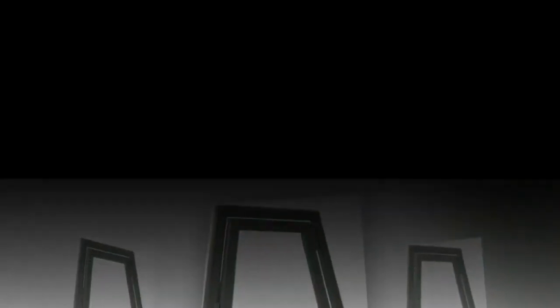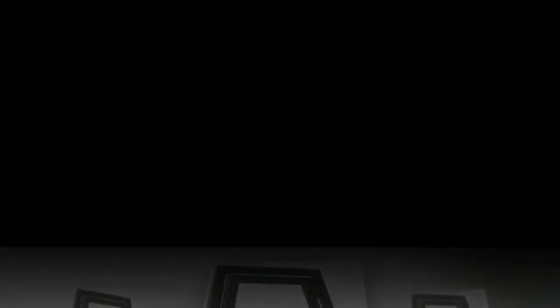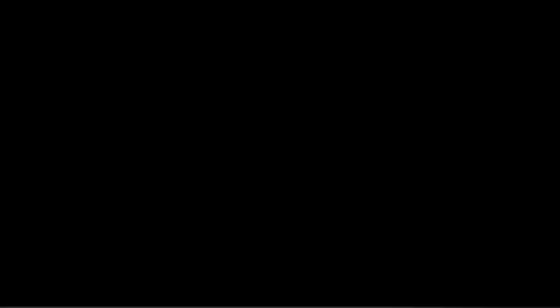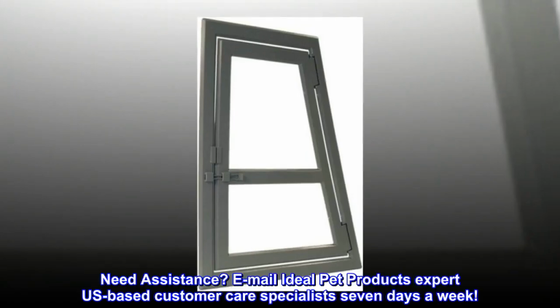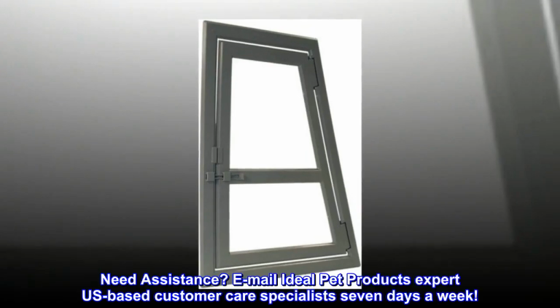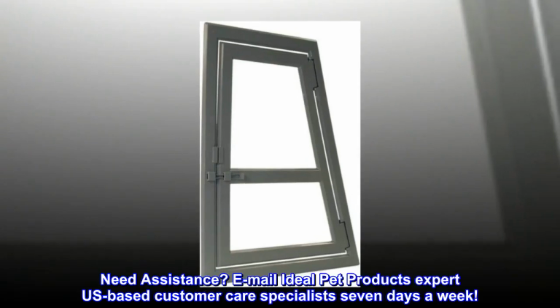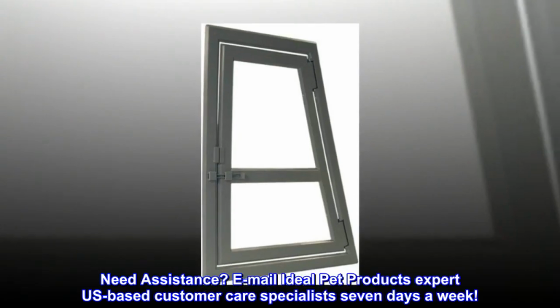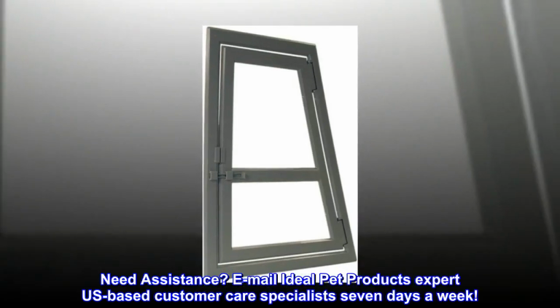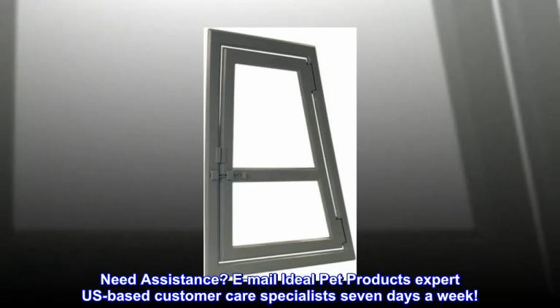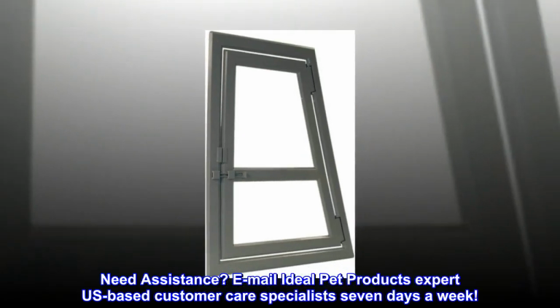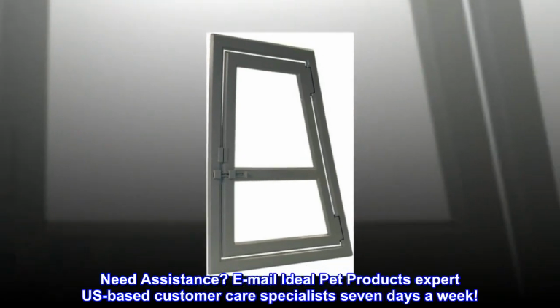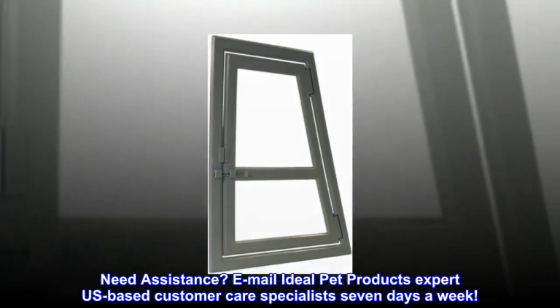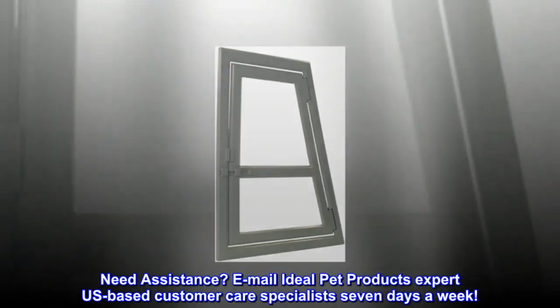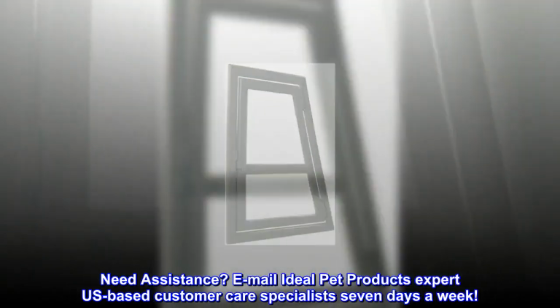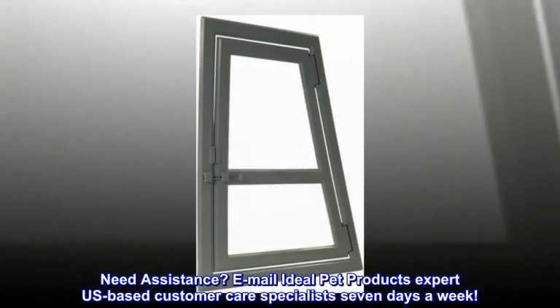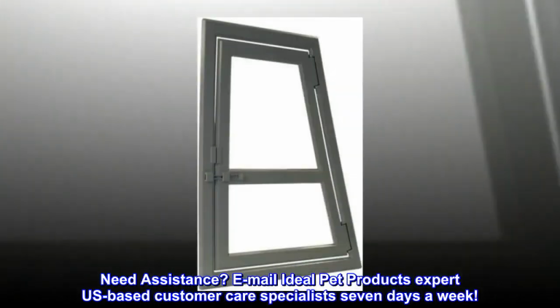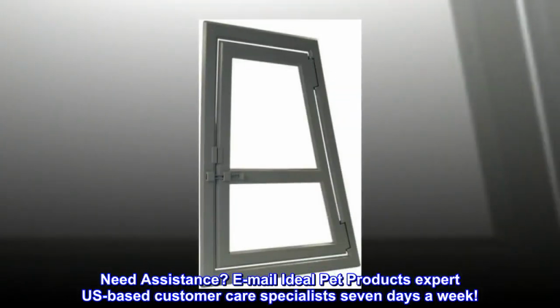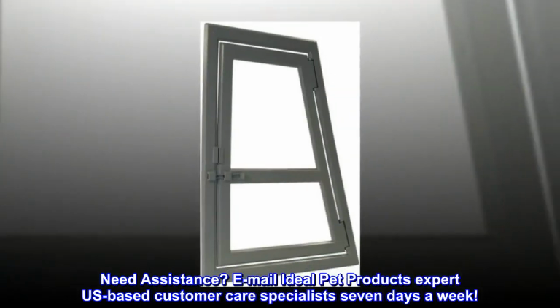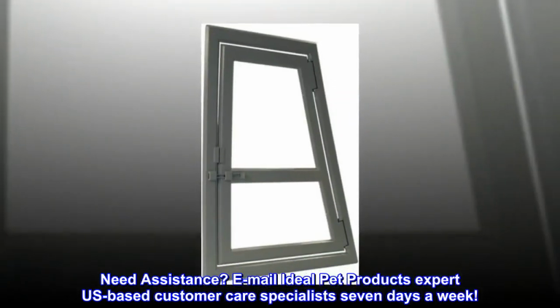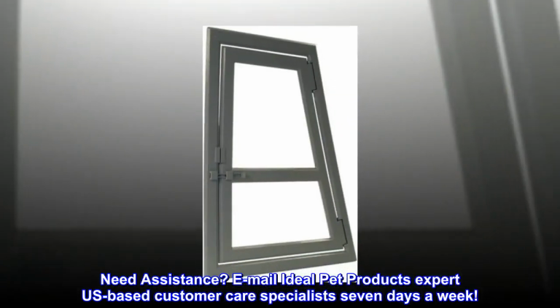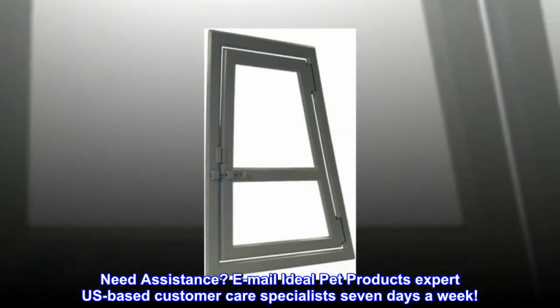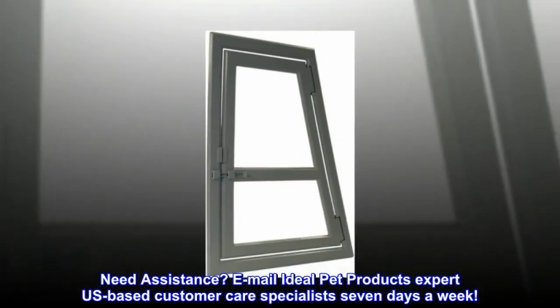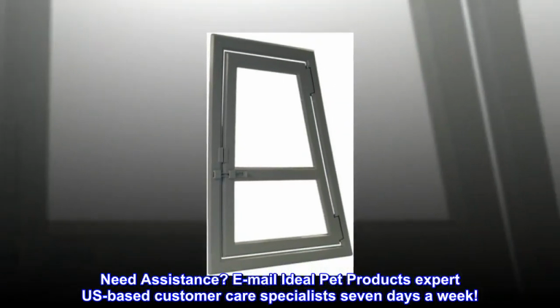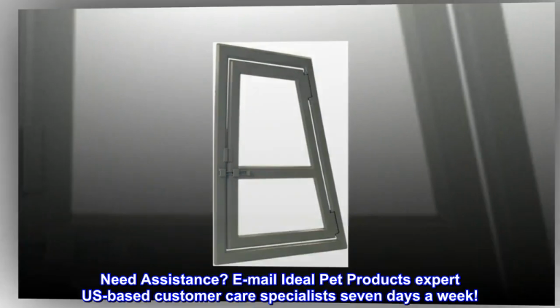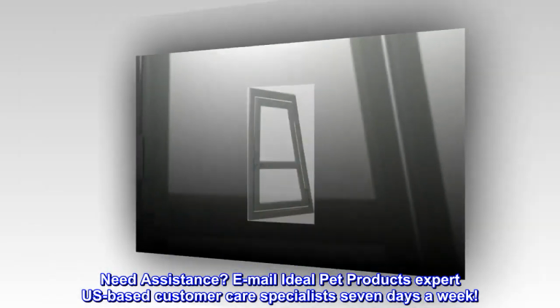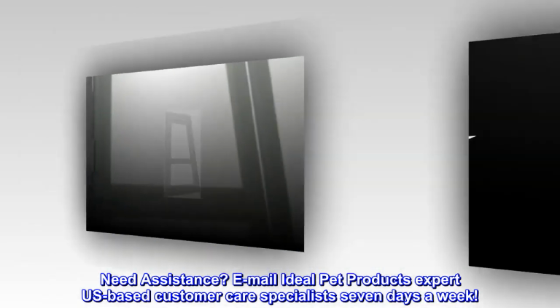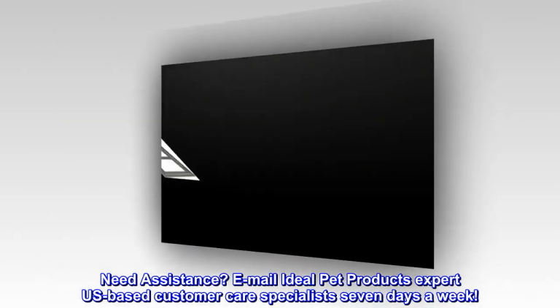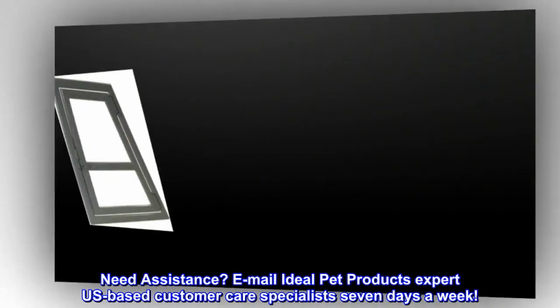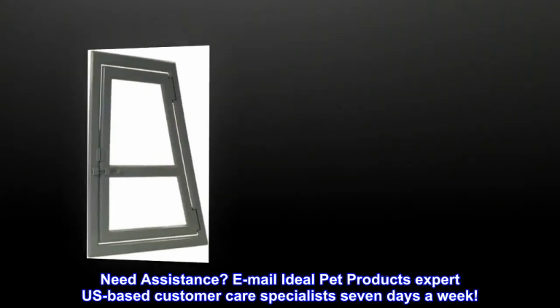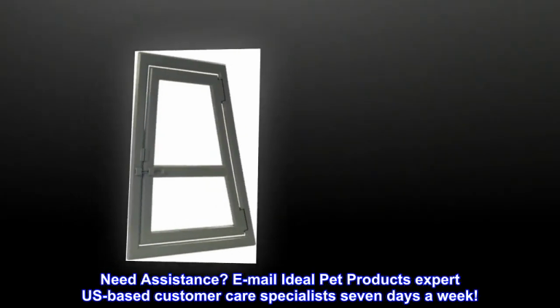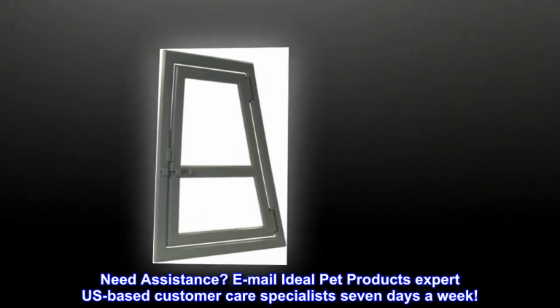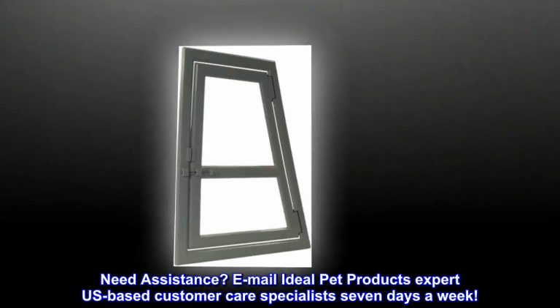Need assistance? Email Ideal Pet Products Expert — US-based customer care specialists, 7 days a week.